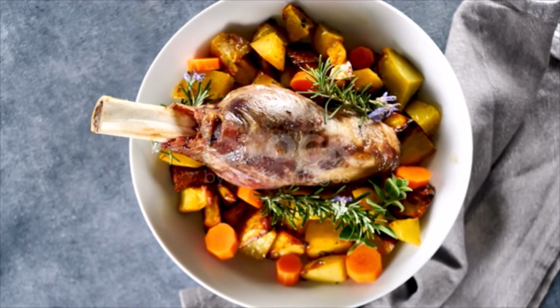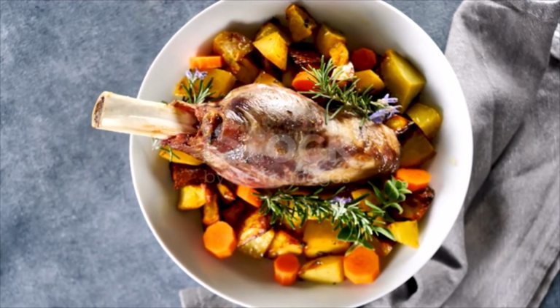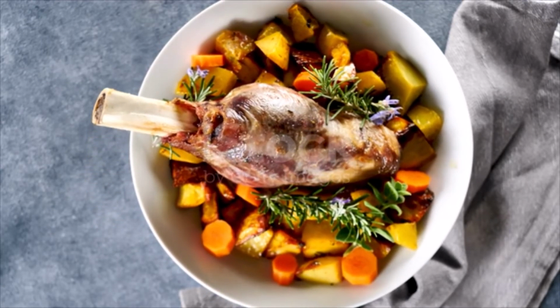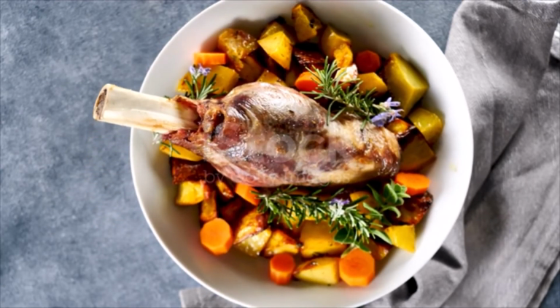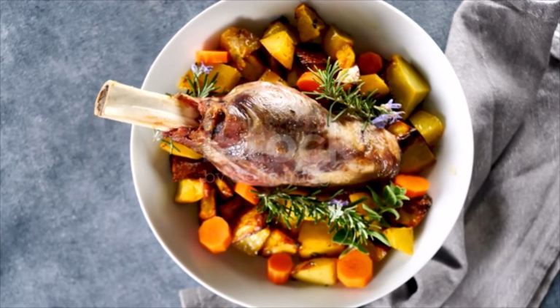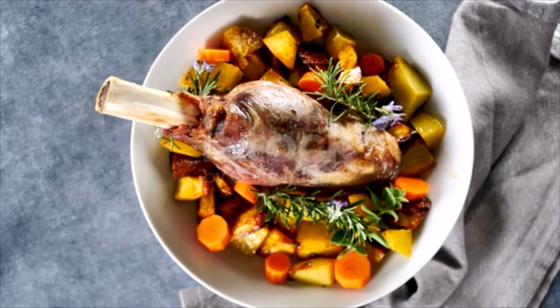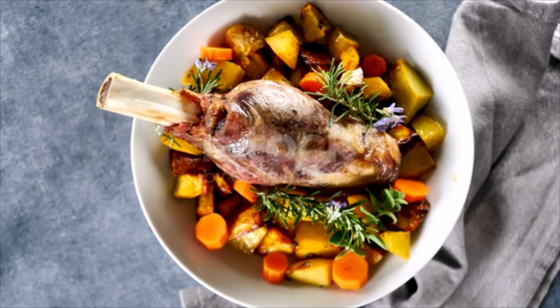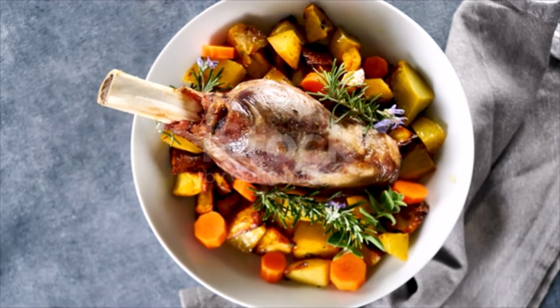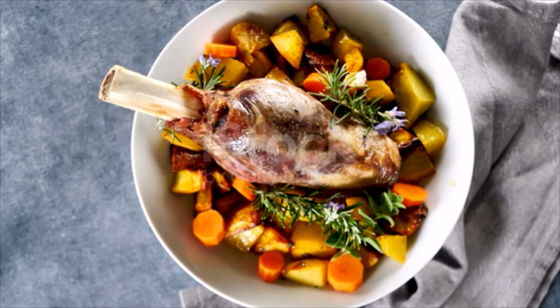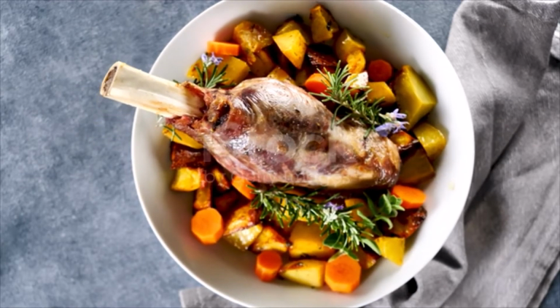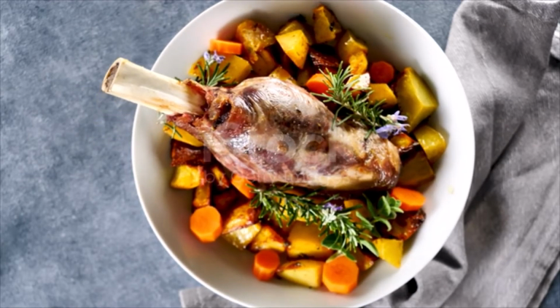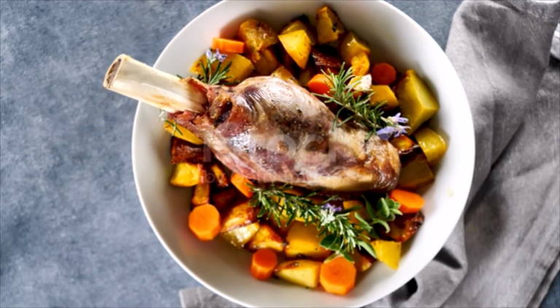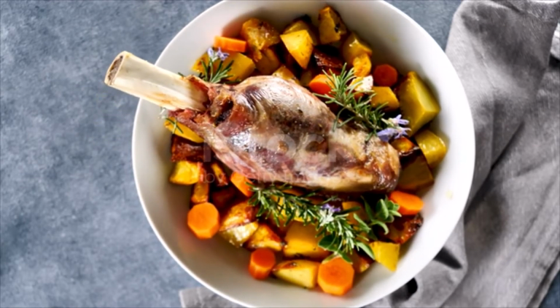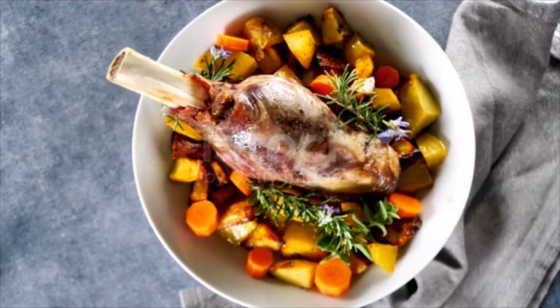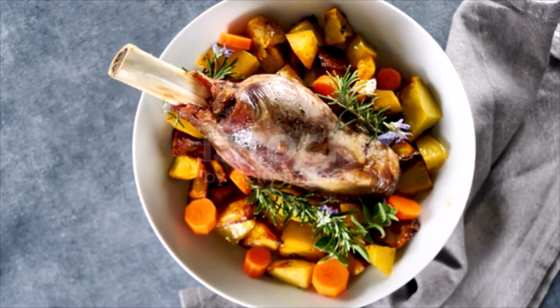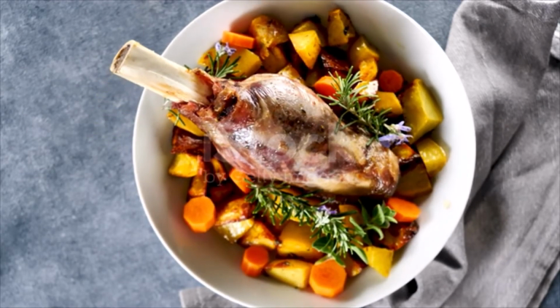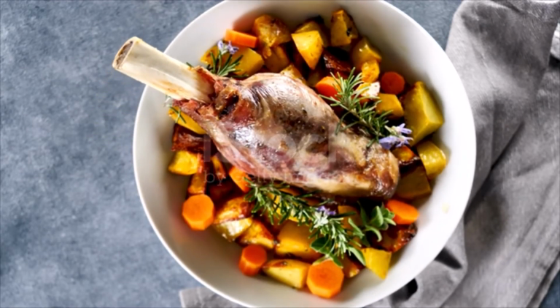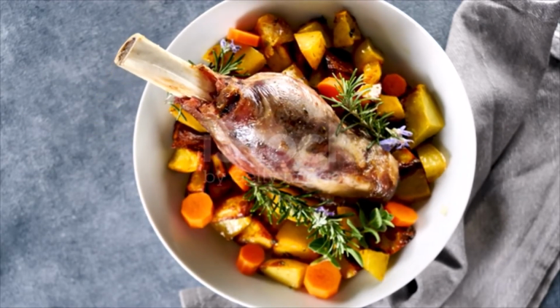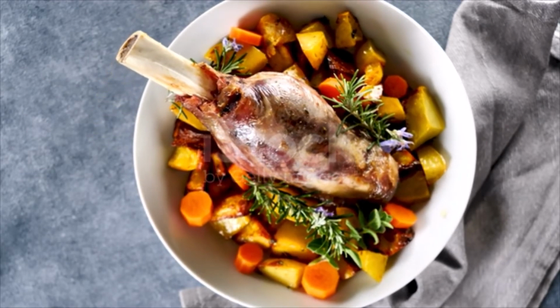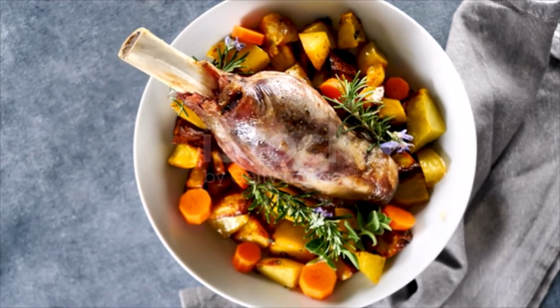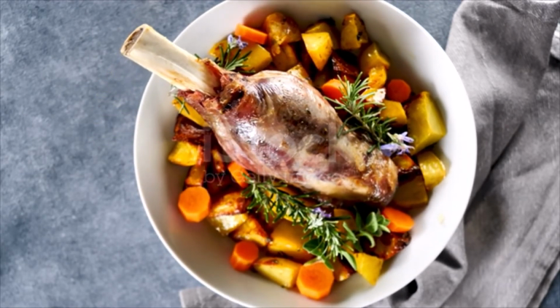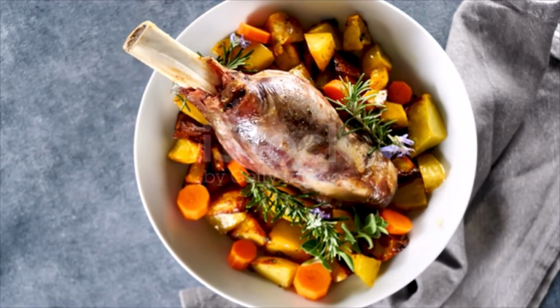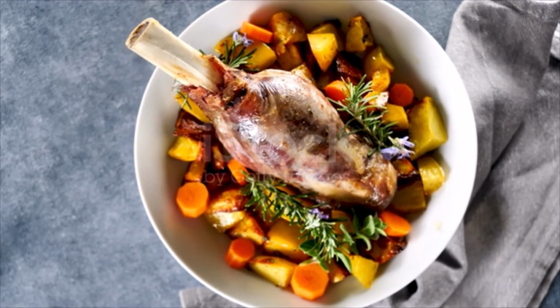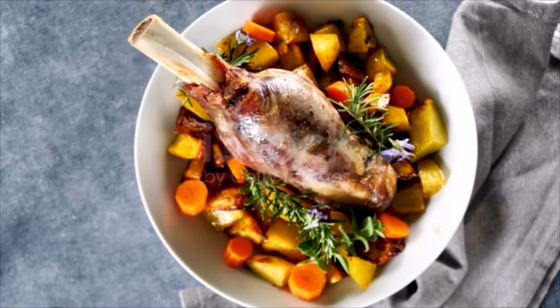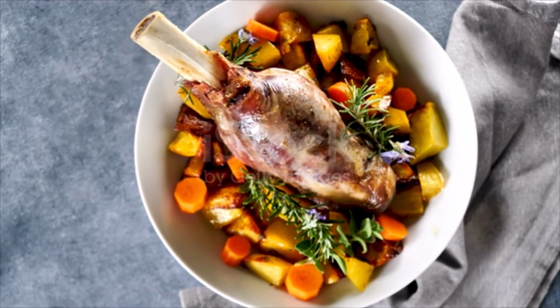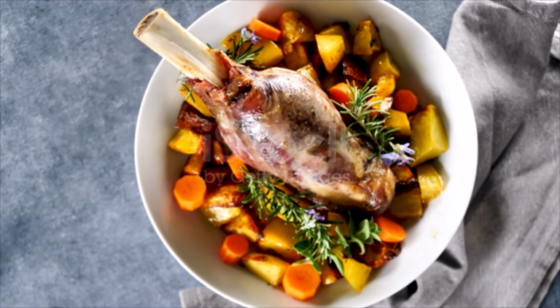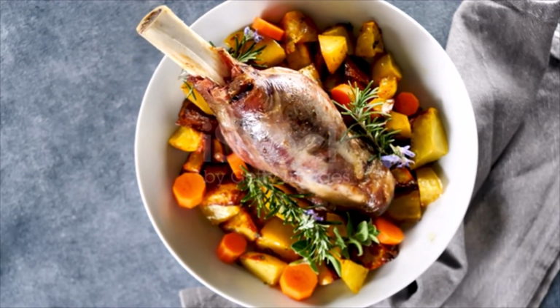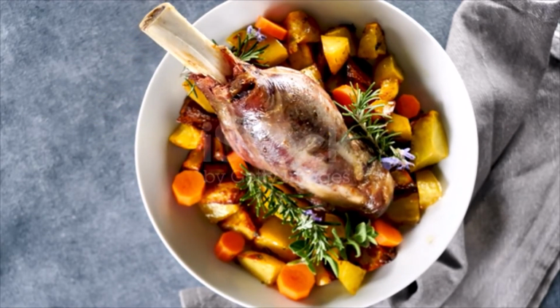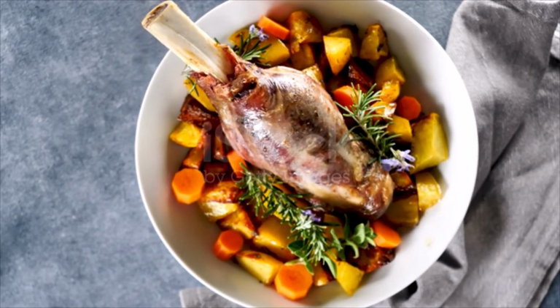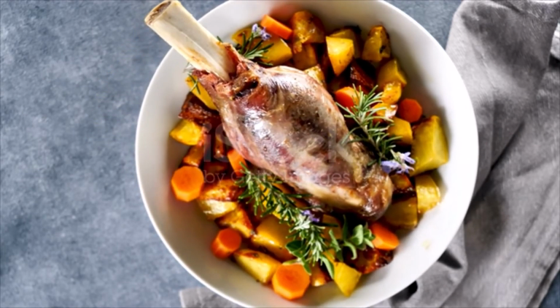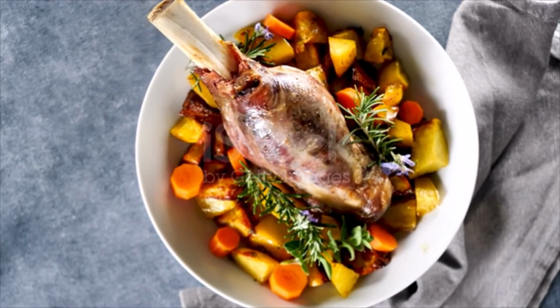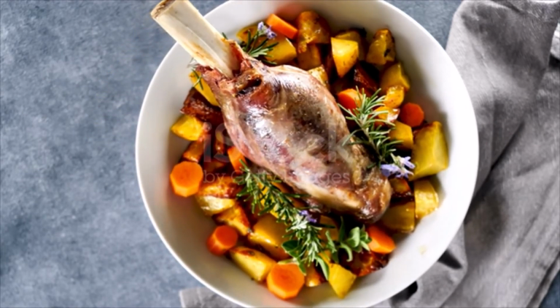Then add one pint of sour cream and let bake until done. Thicken with flour, boil up, and pour over the roast.